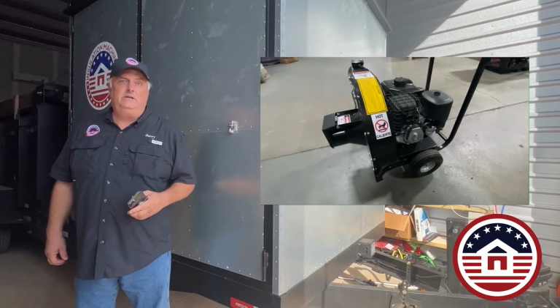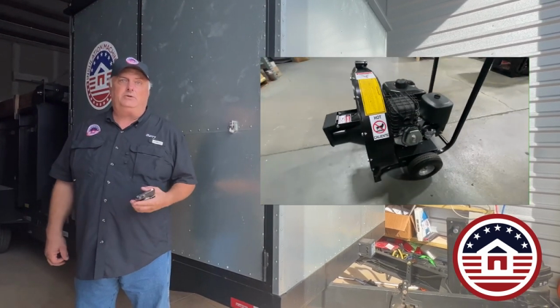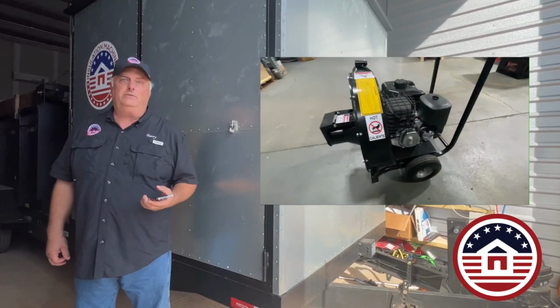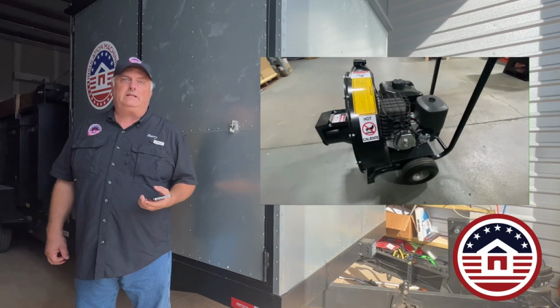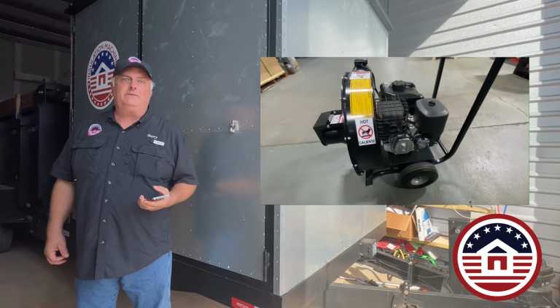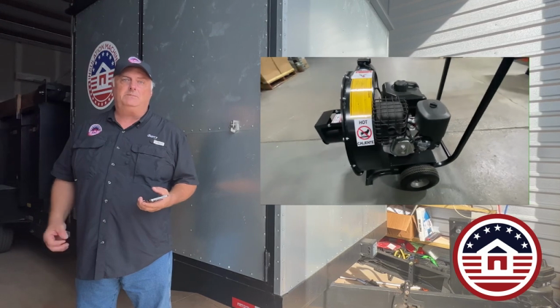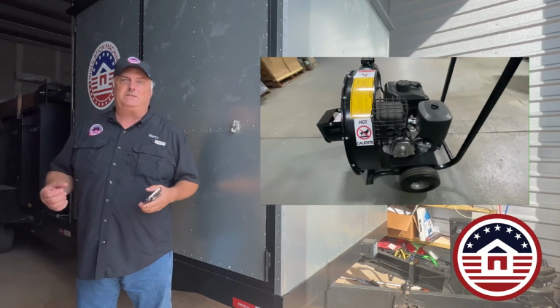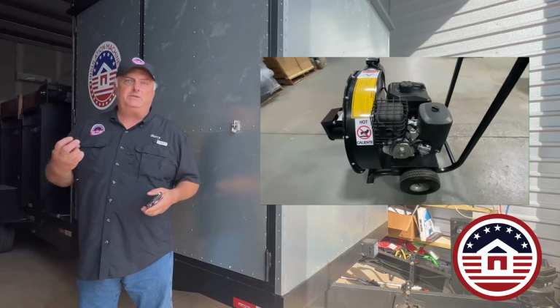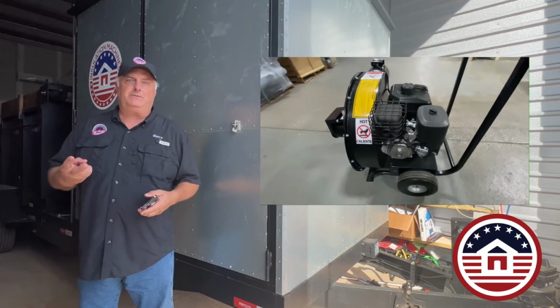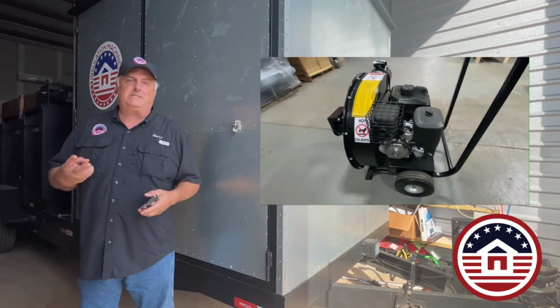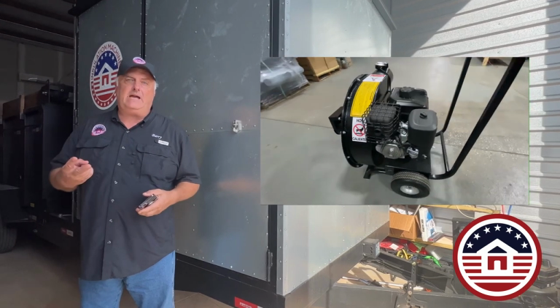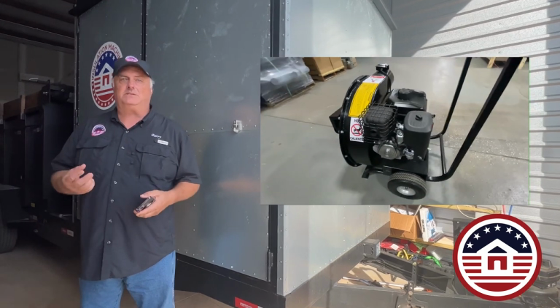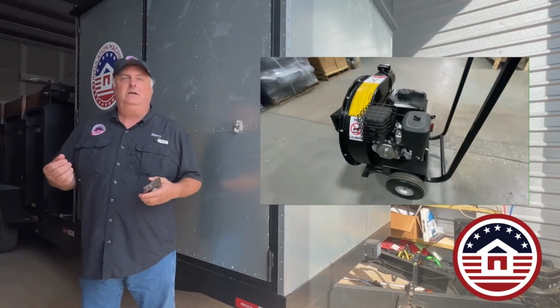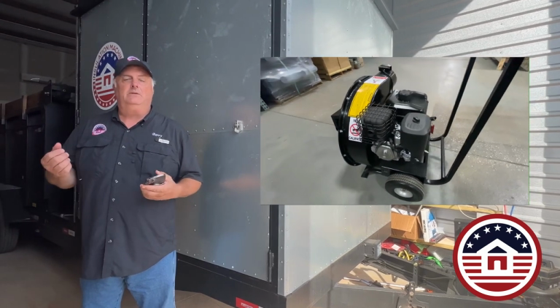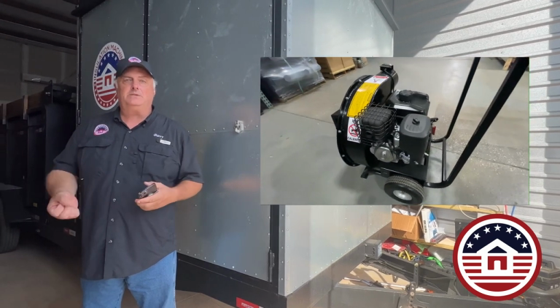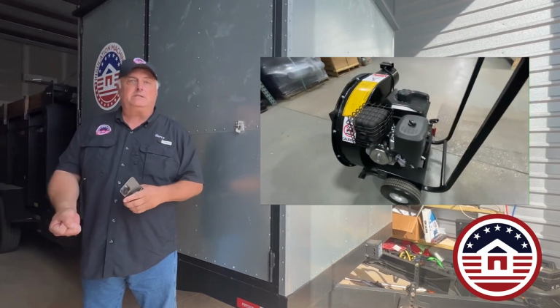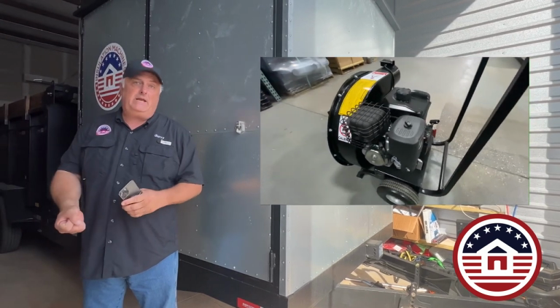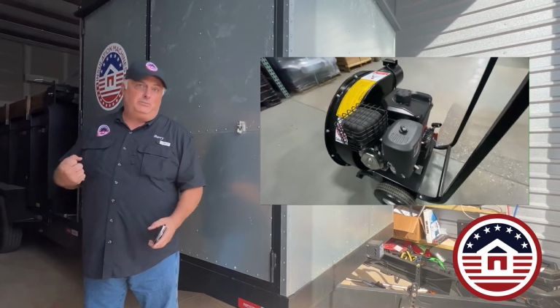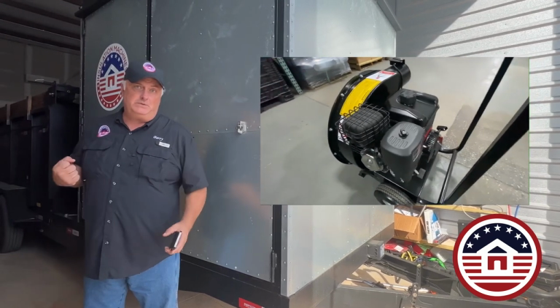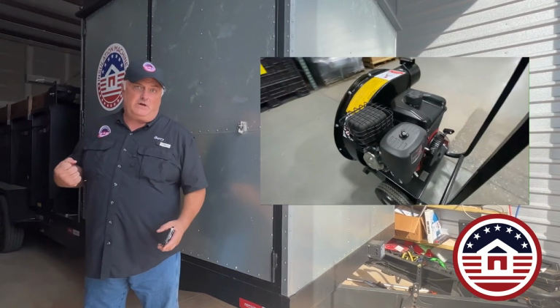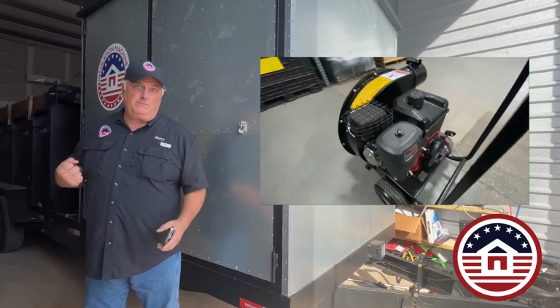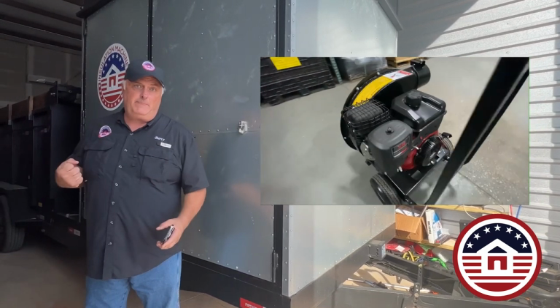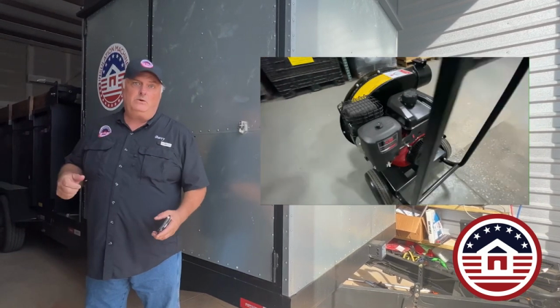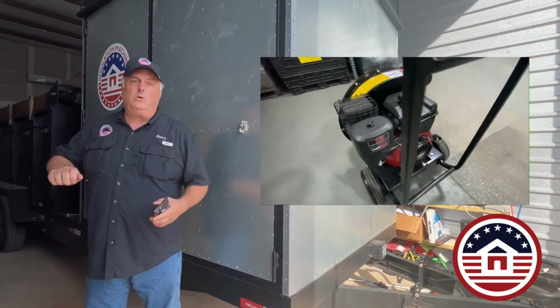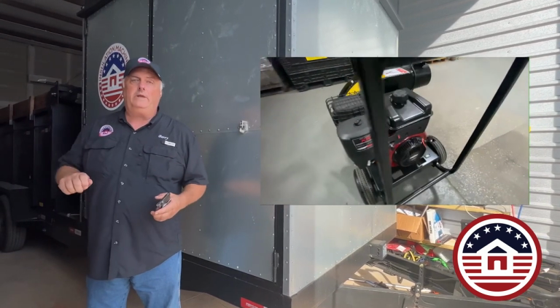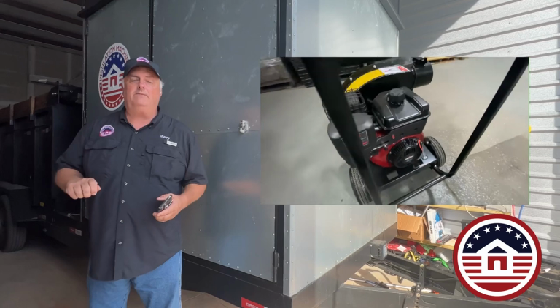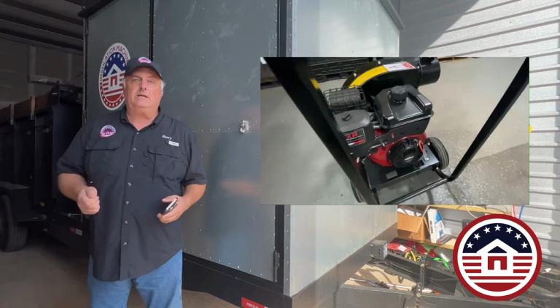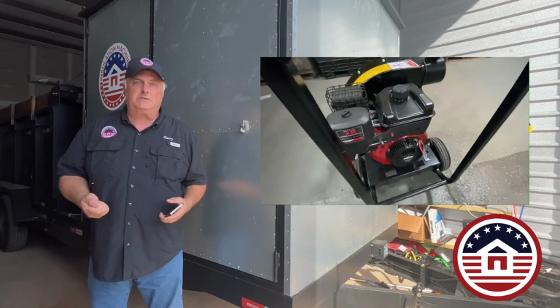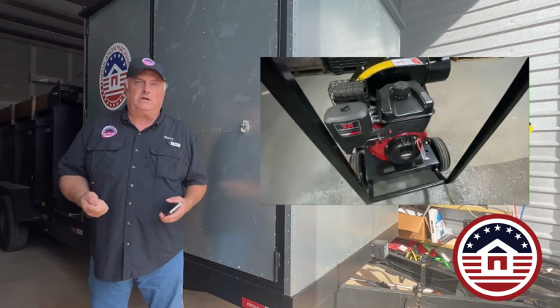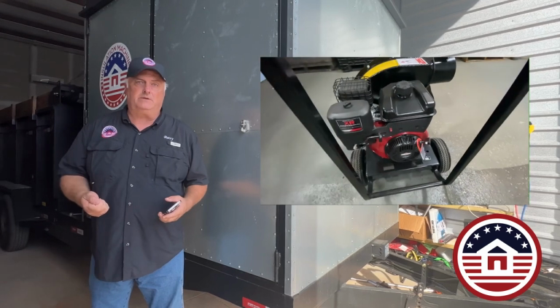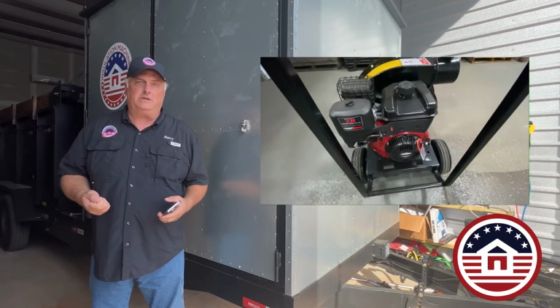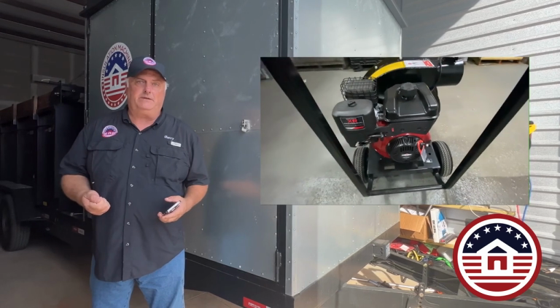The CoolVac 11 comes in two different styles: a manual pull start or an electric start version.